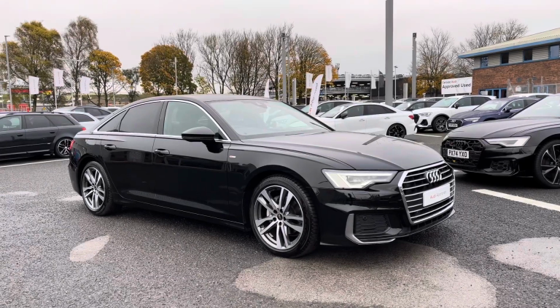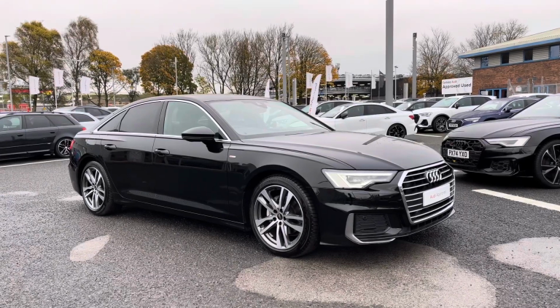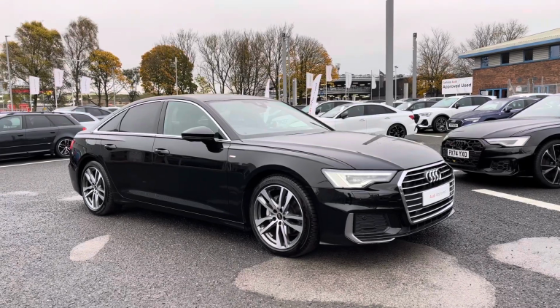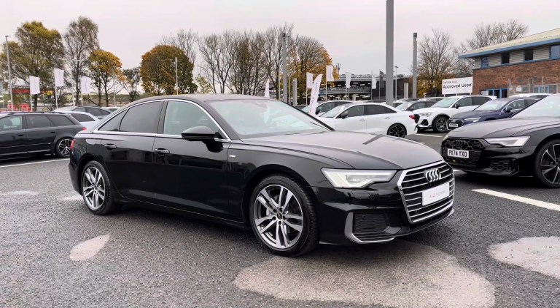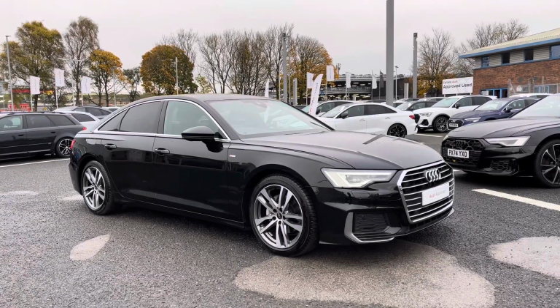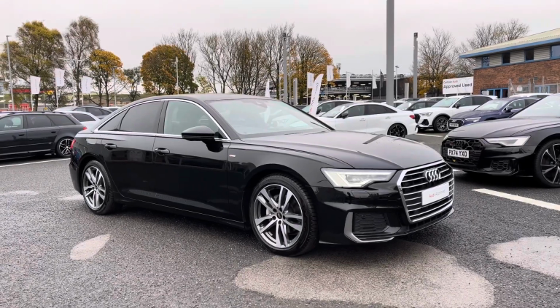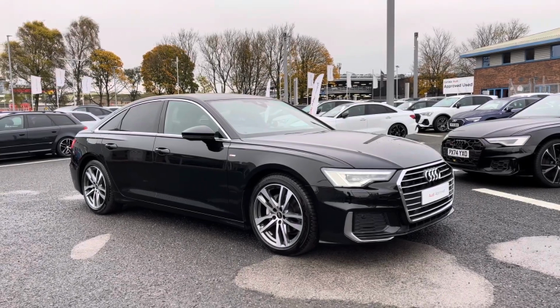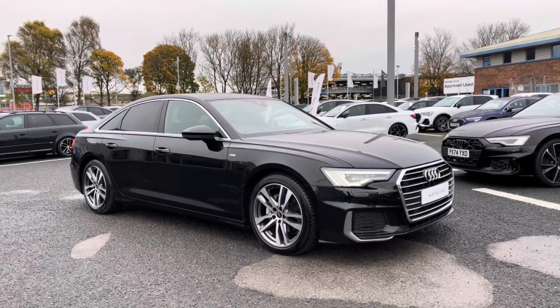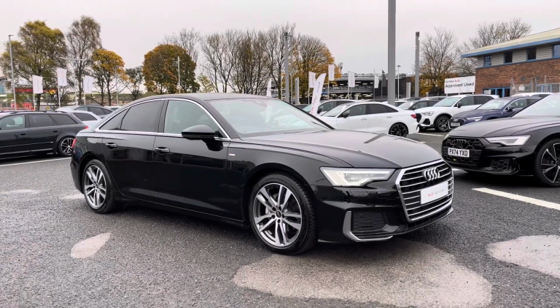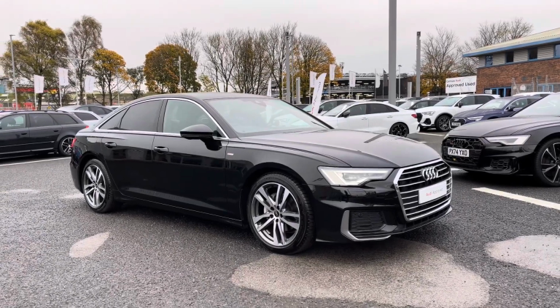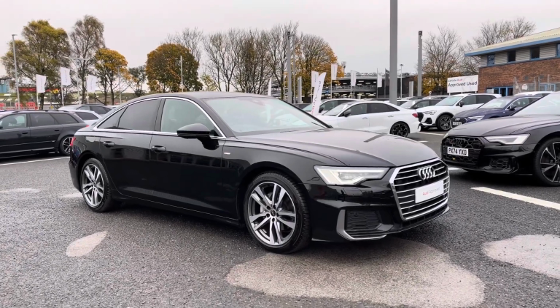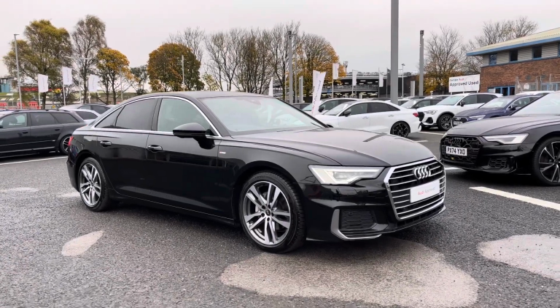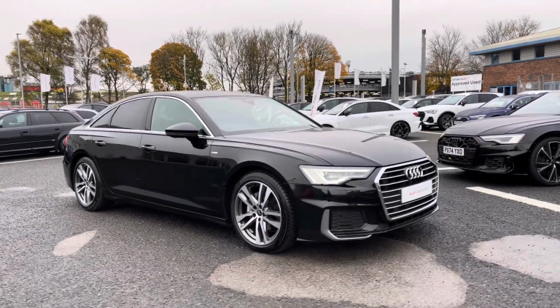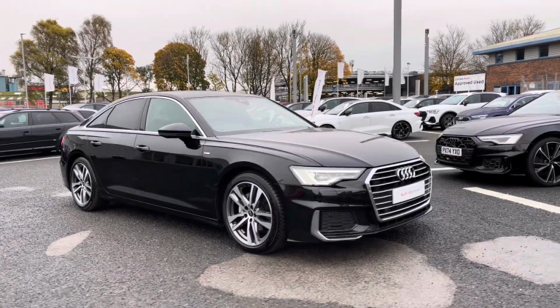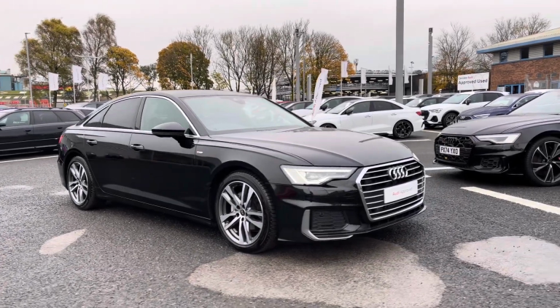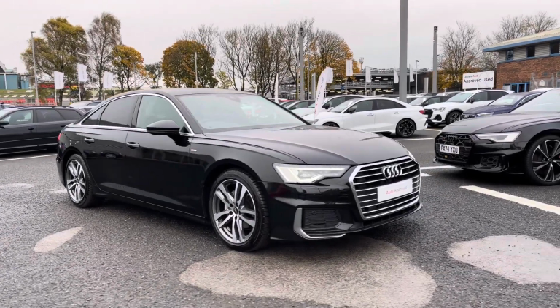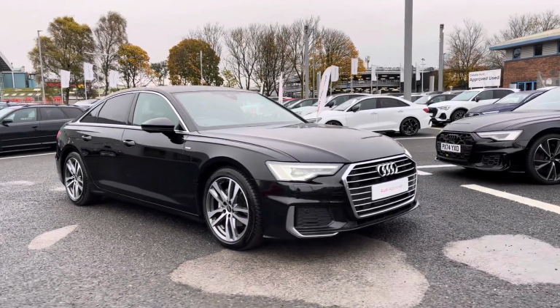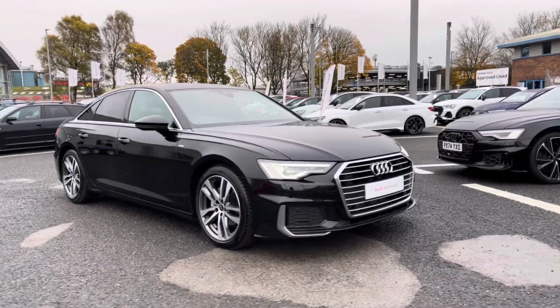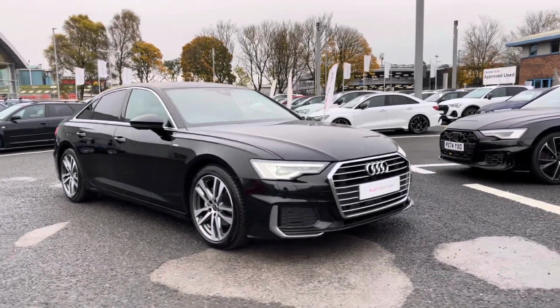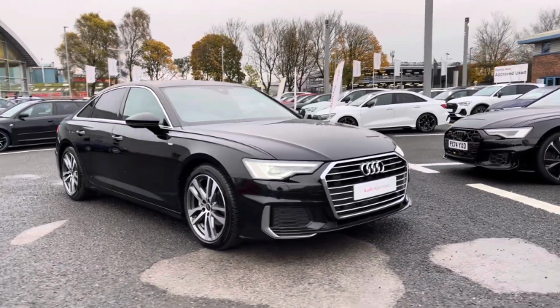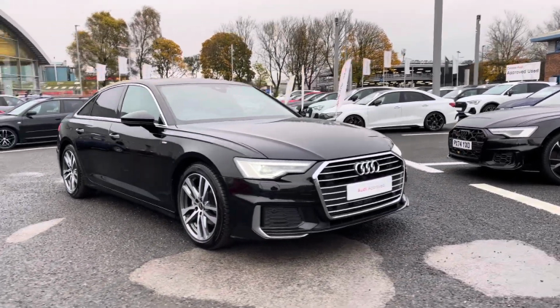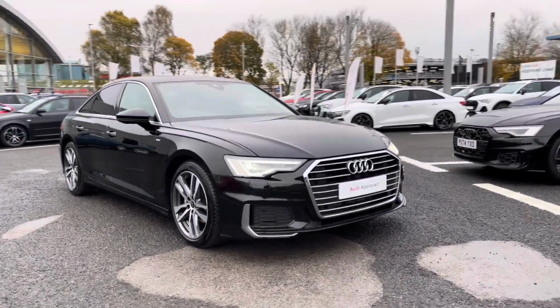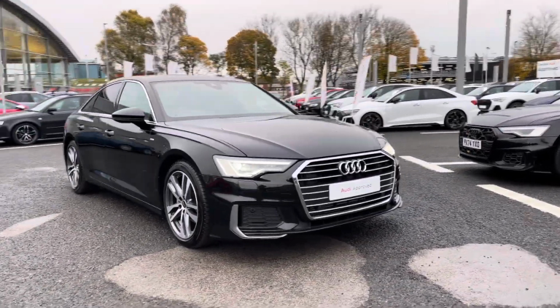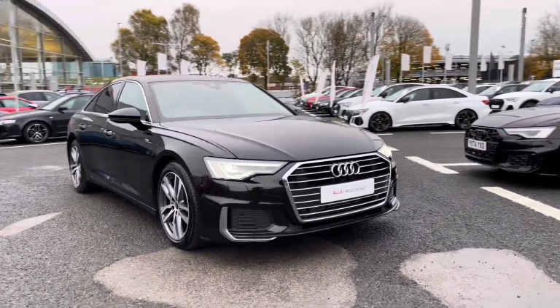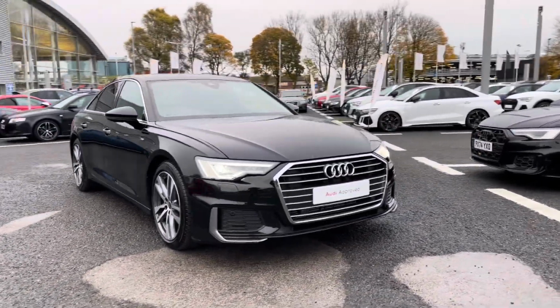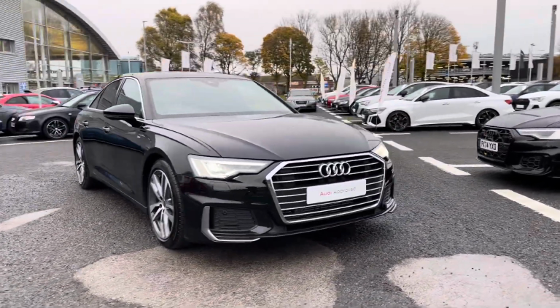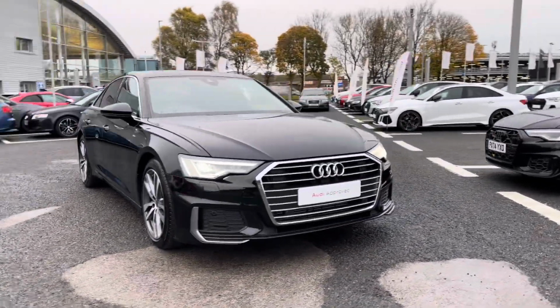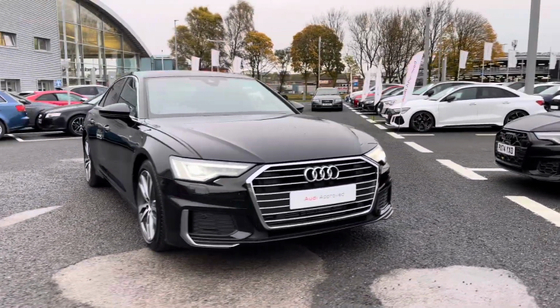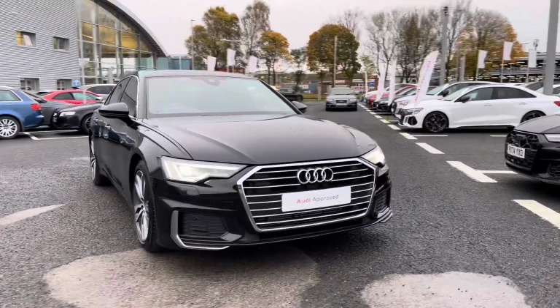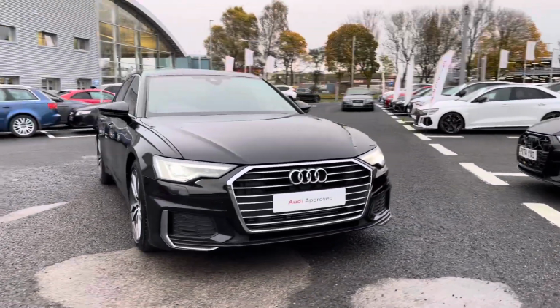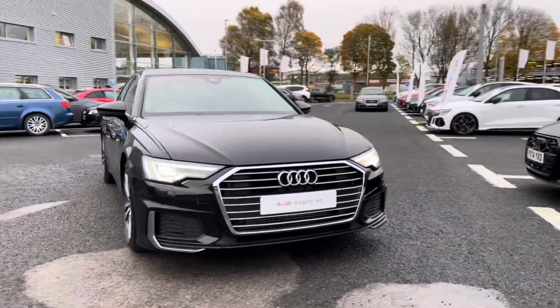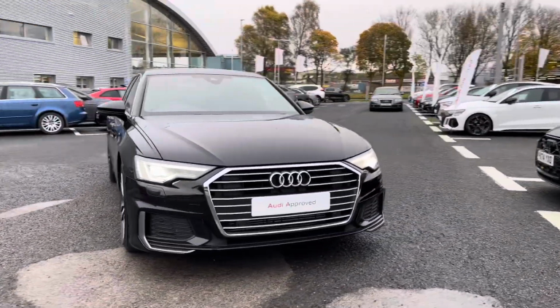For more information on this vehicle or to arrange a test drive, please contact one of our sales team now. Thank you.